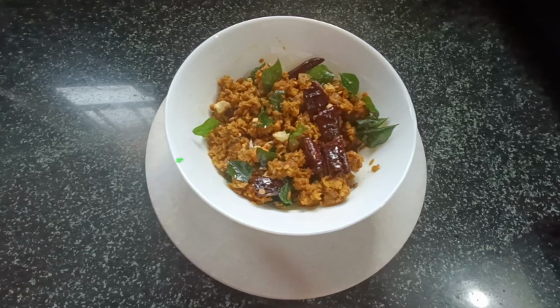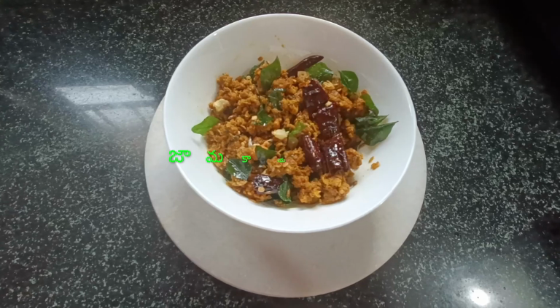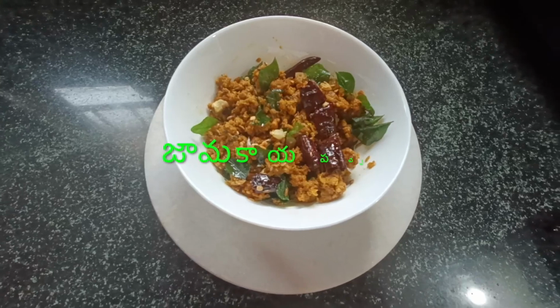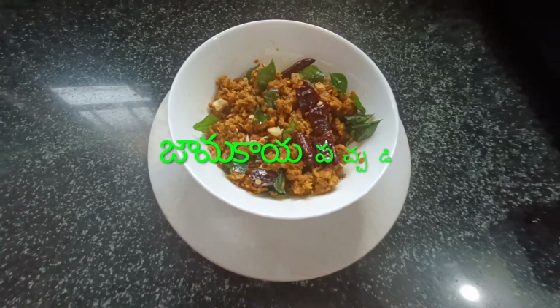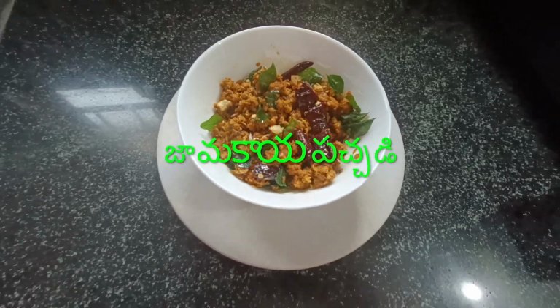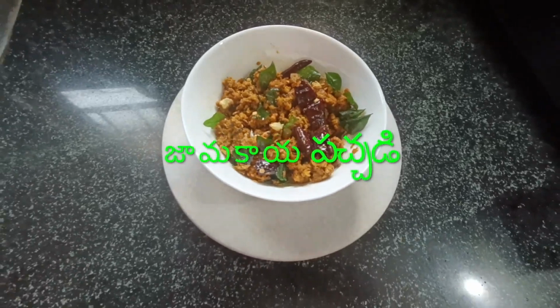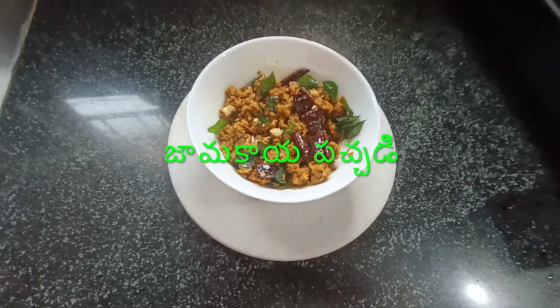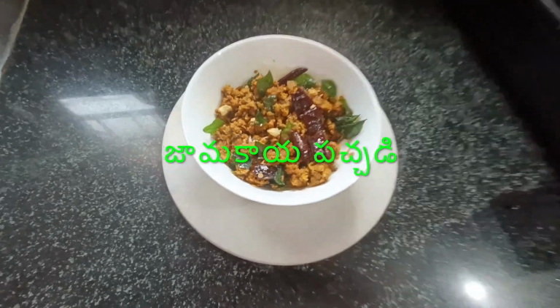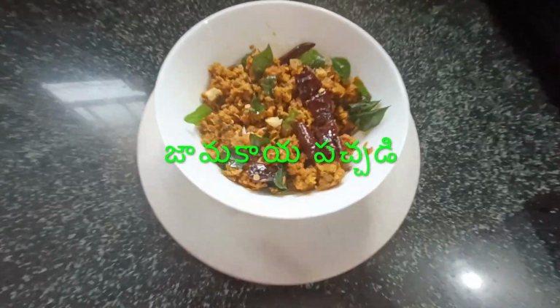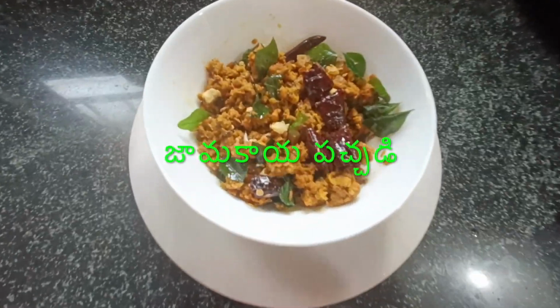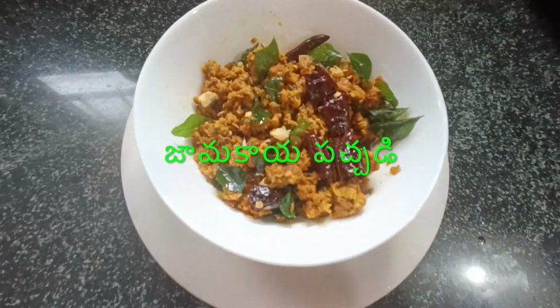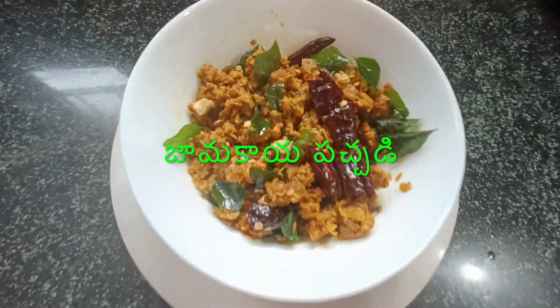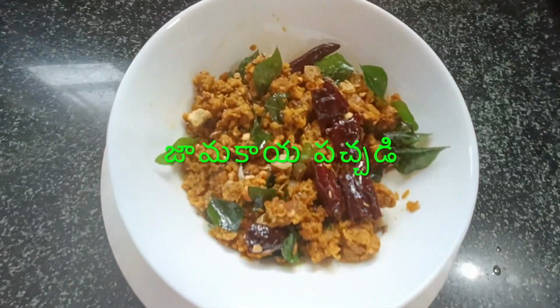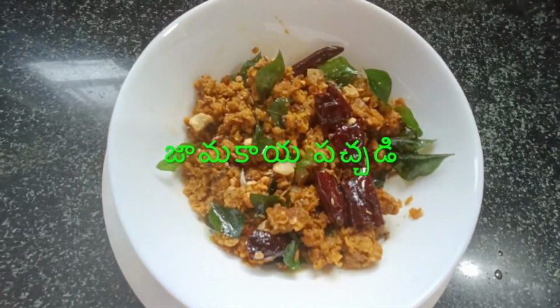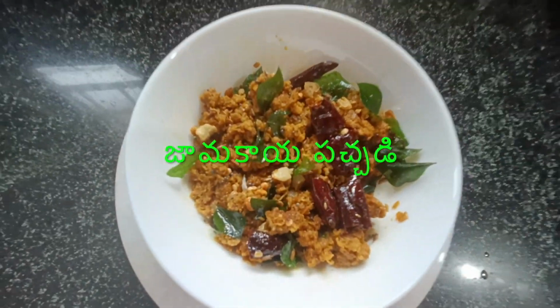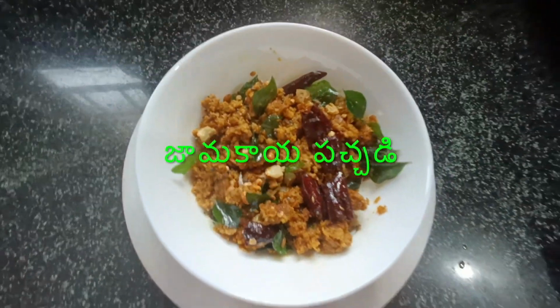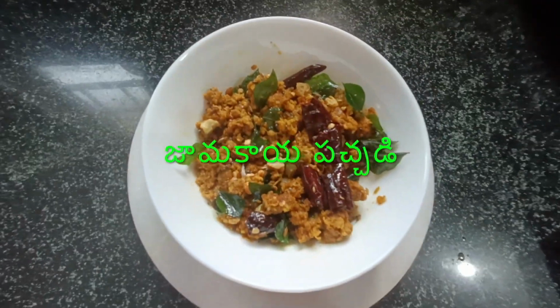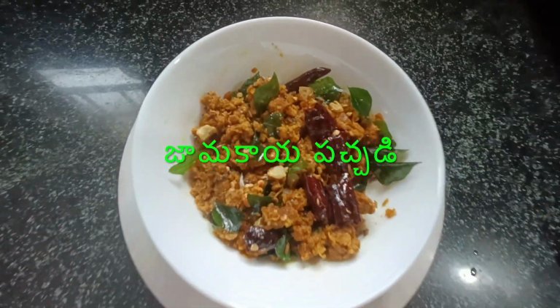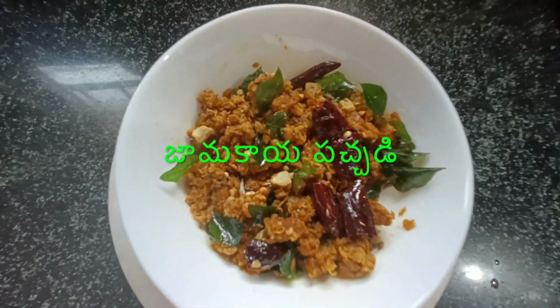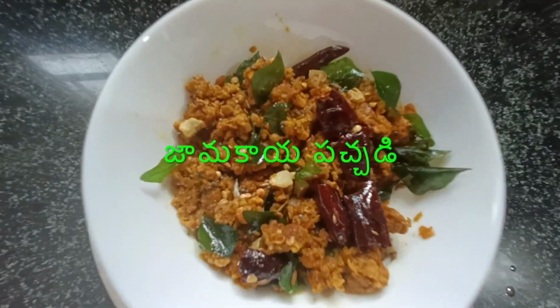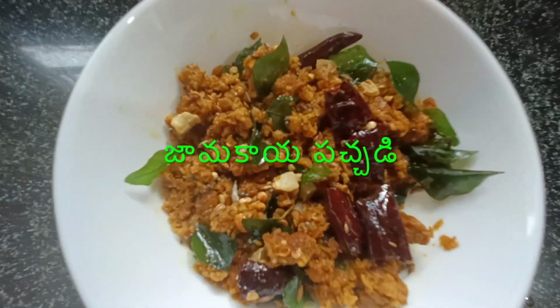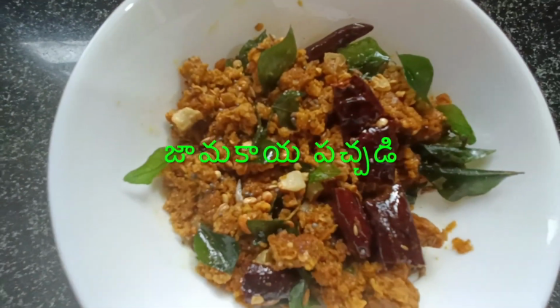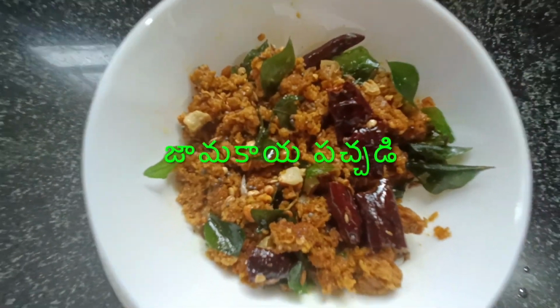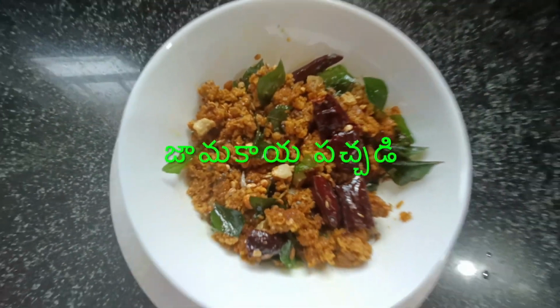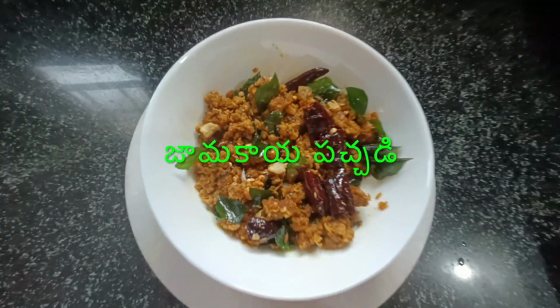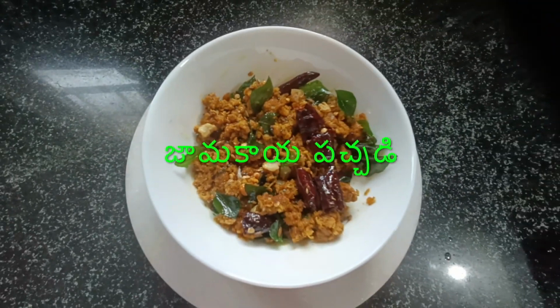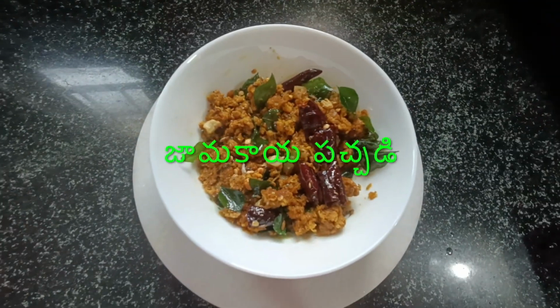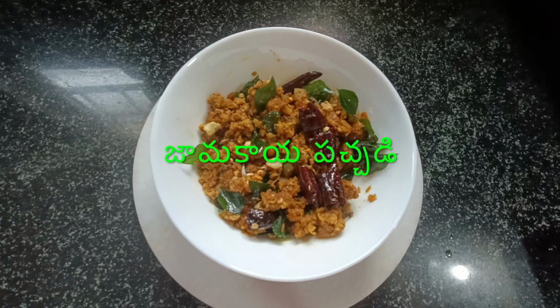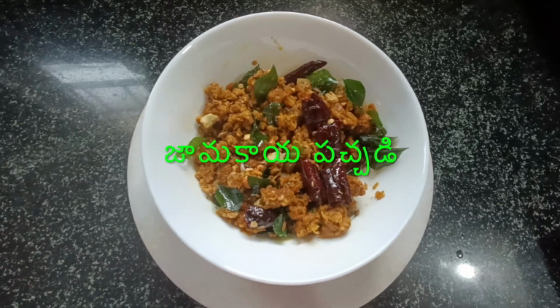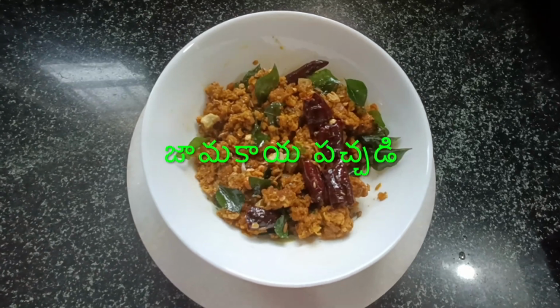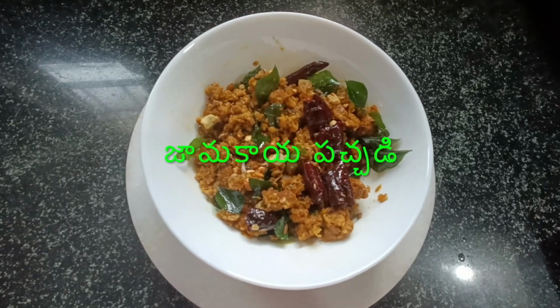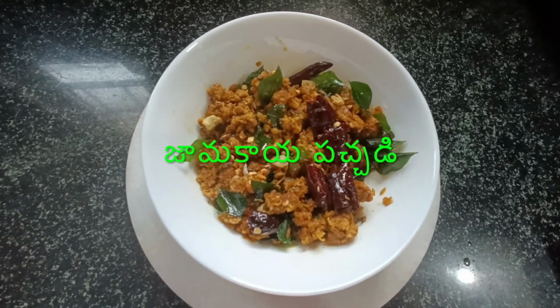Hello friends, welcome back to Once Upon a Test. This is the first recipe for the variety of jam.